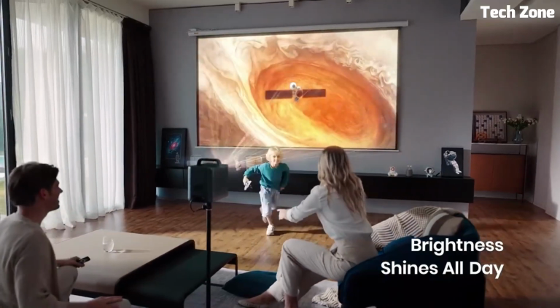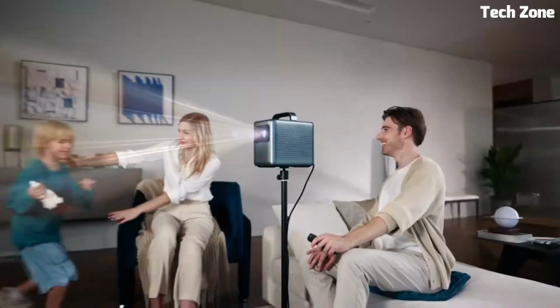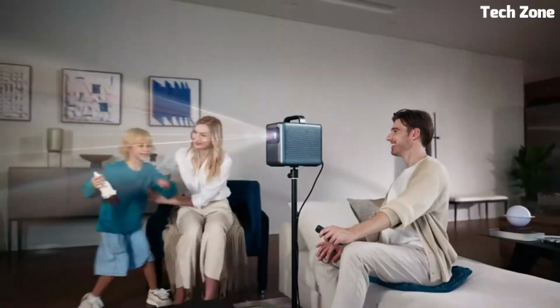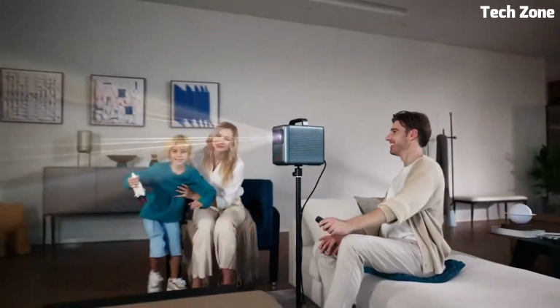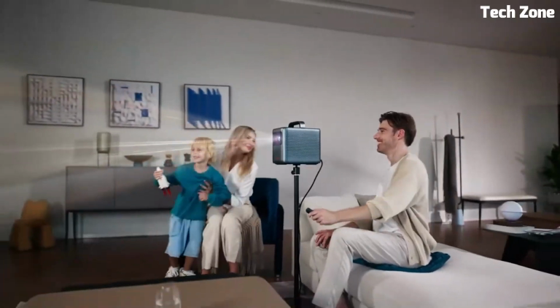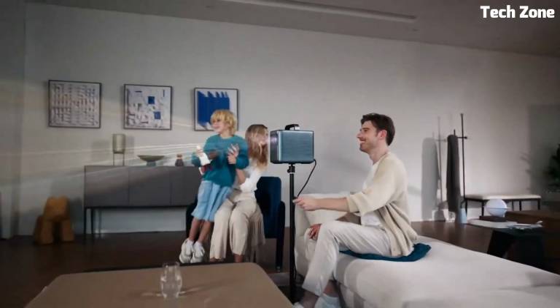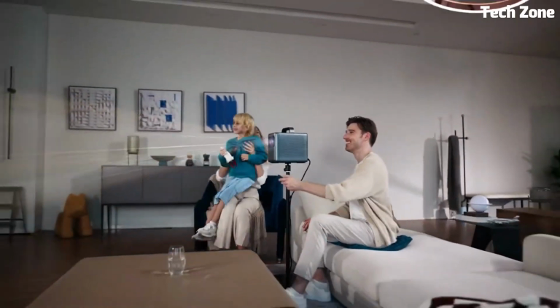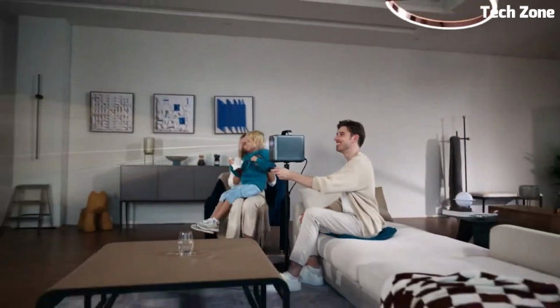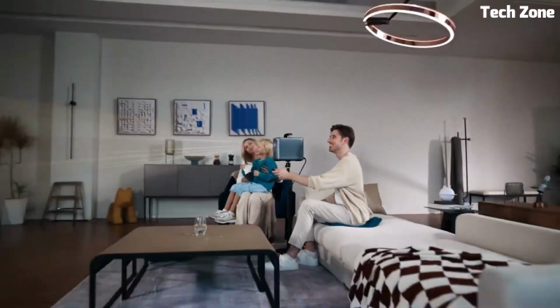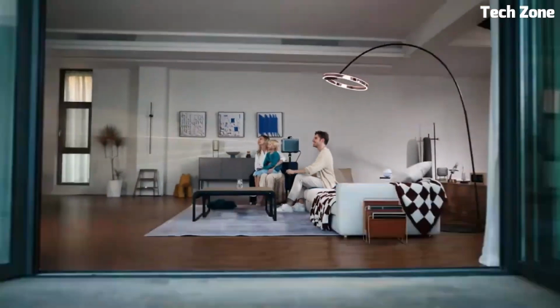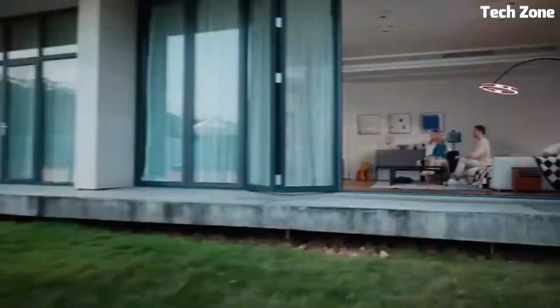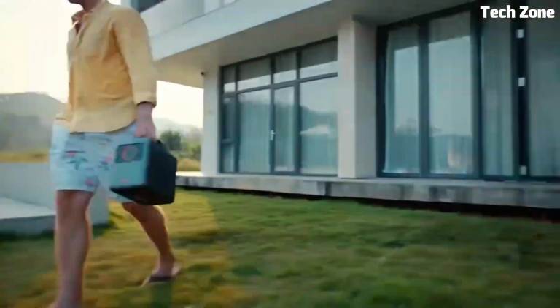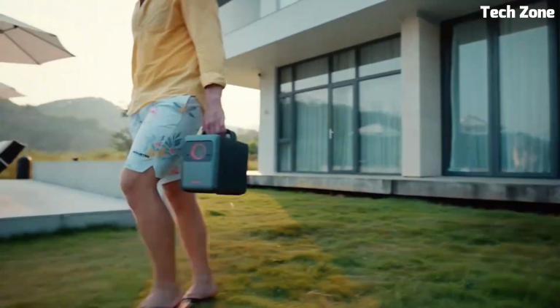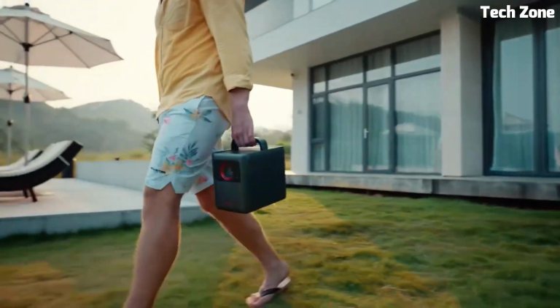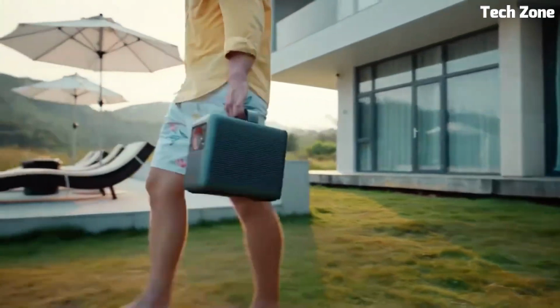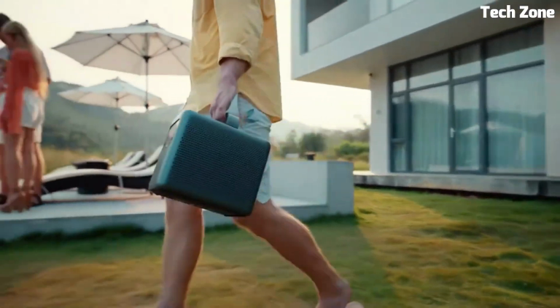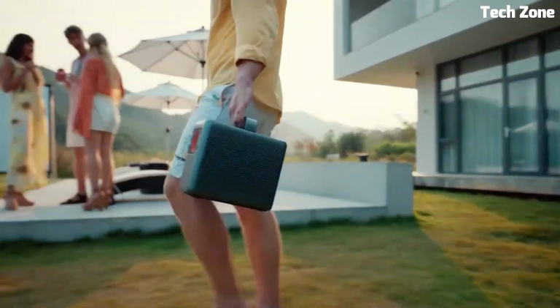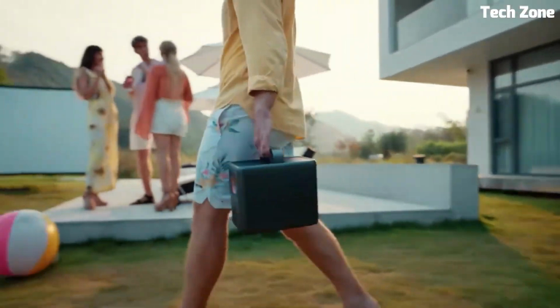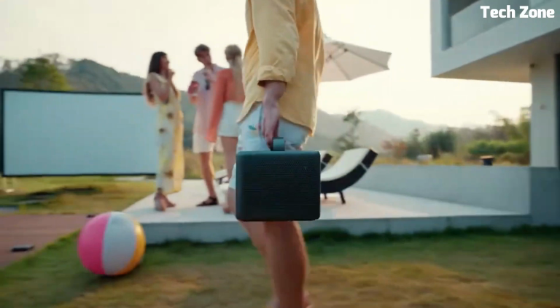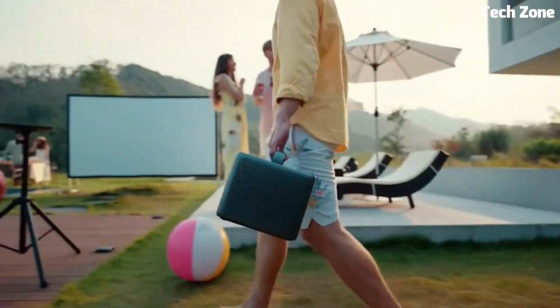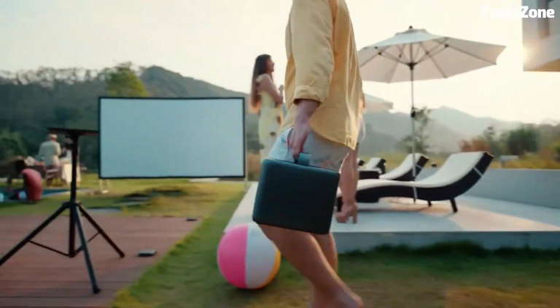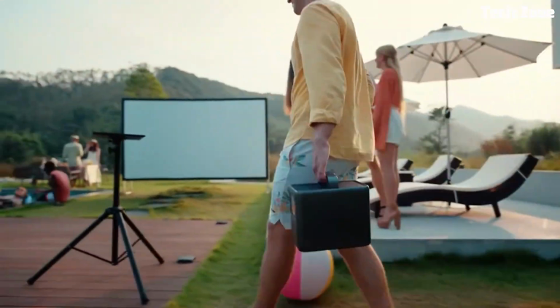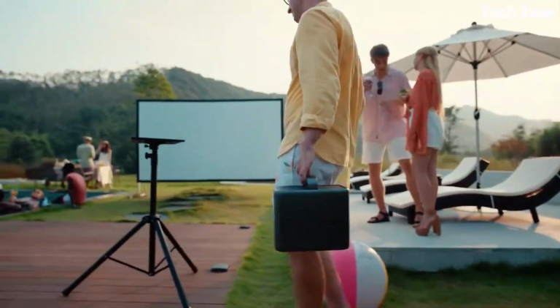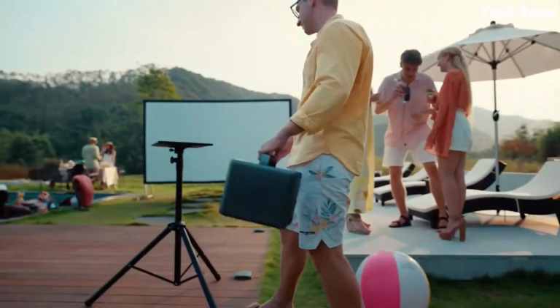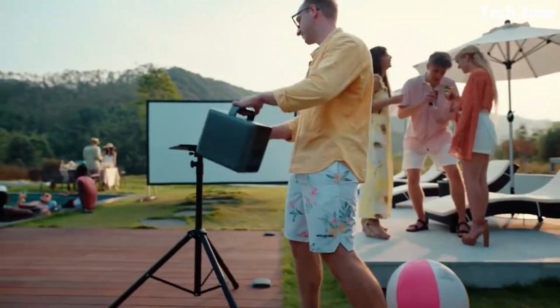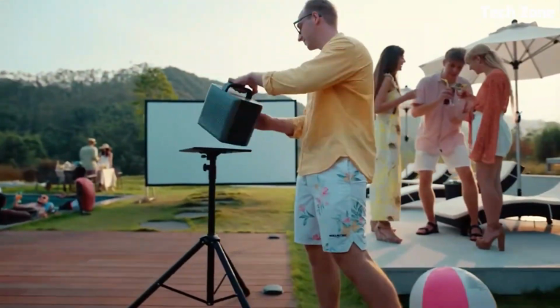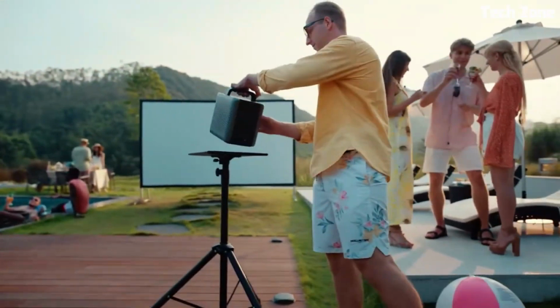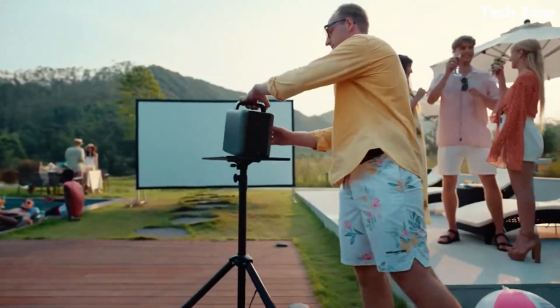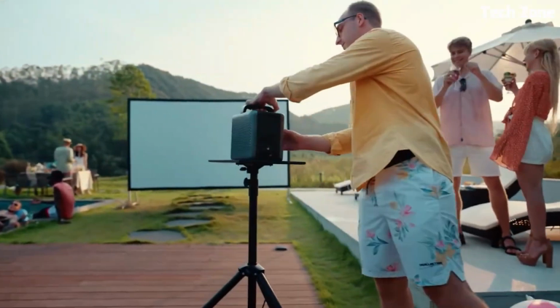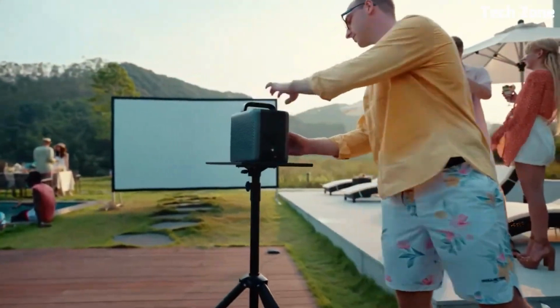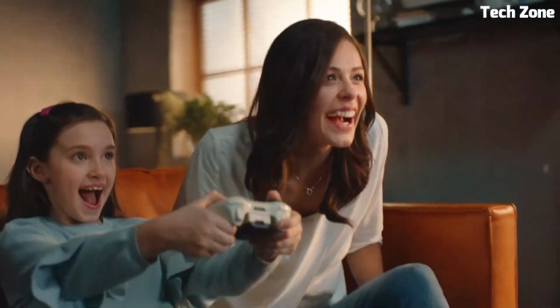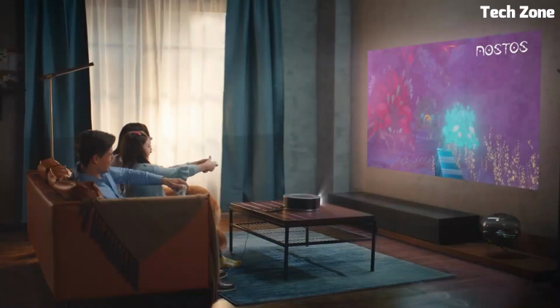Best 4K Anchor Nebula projectors? These are the best 4K Anchor Nebula projectors on the market today.